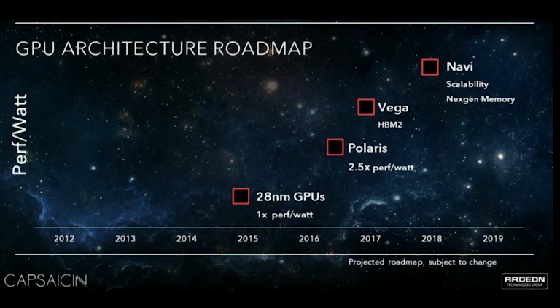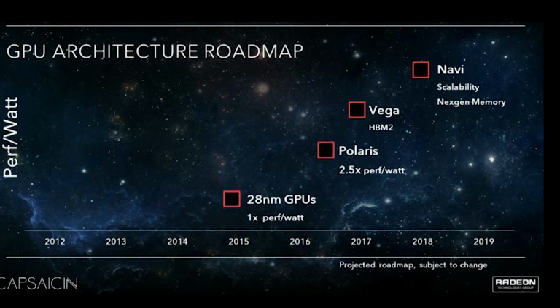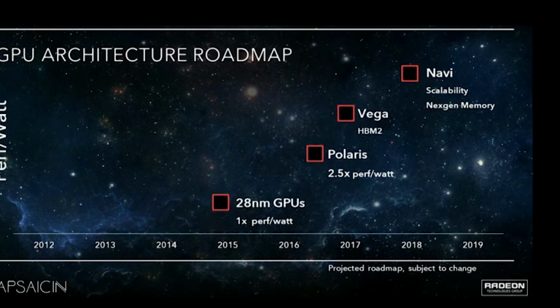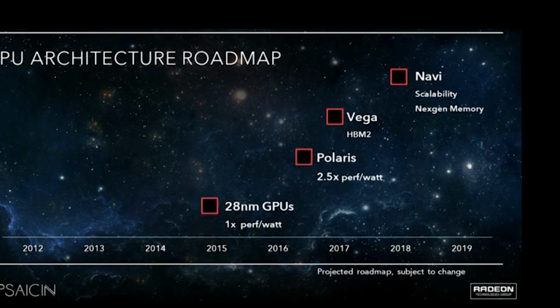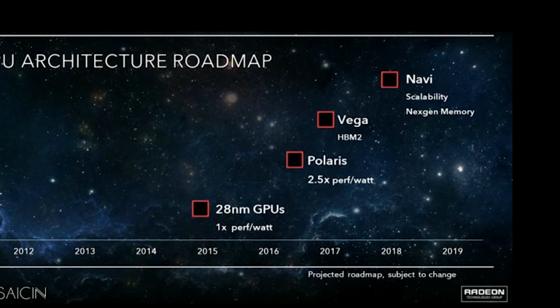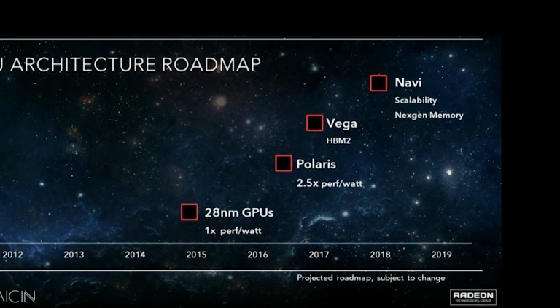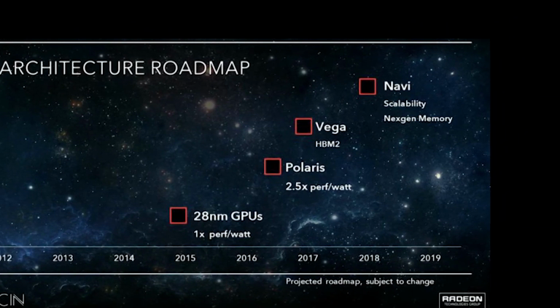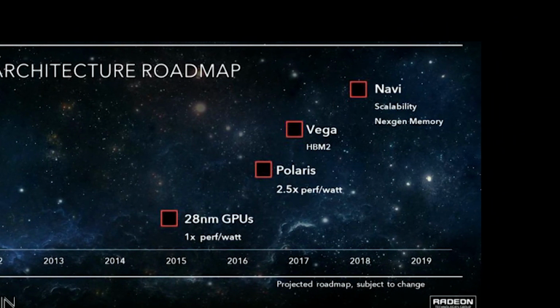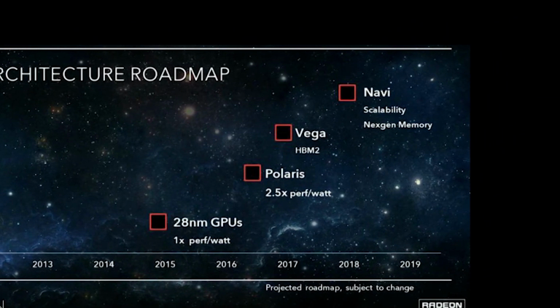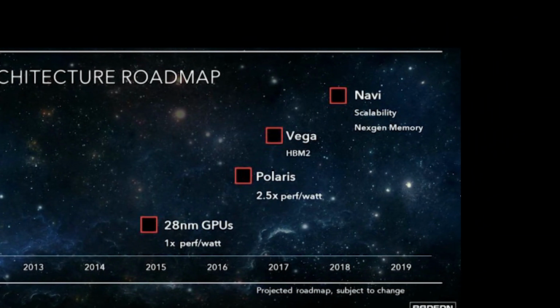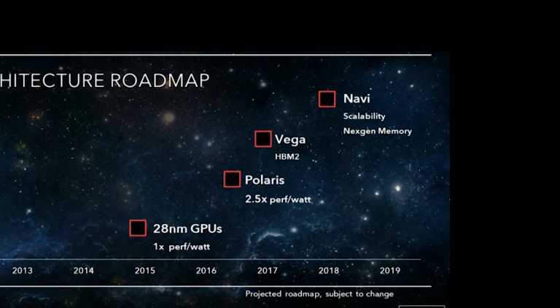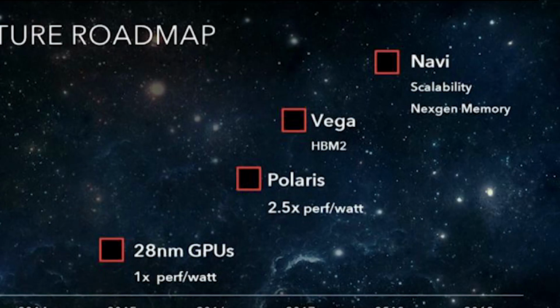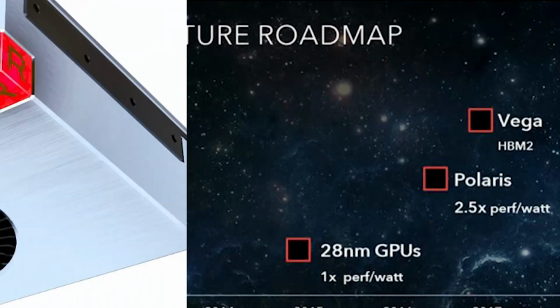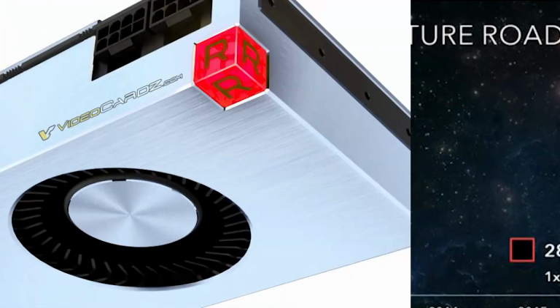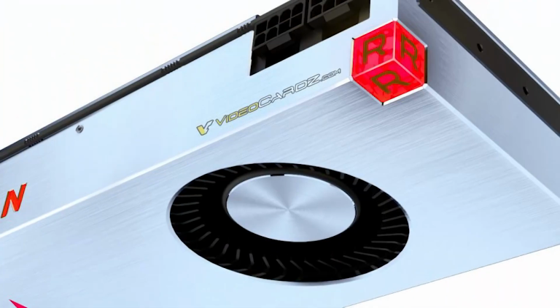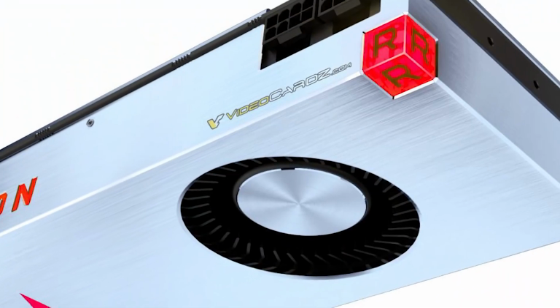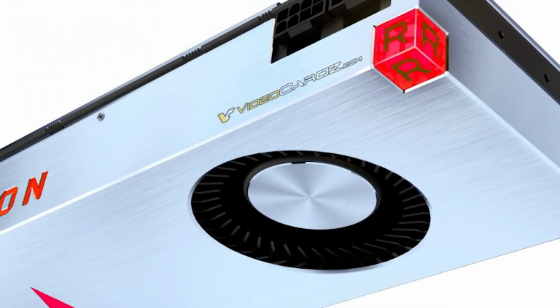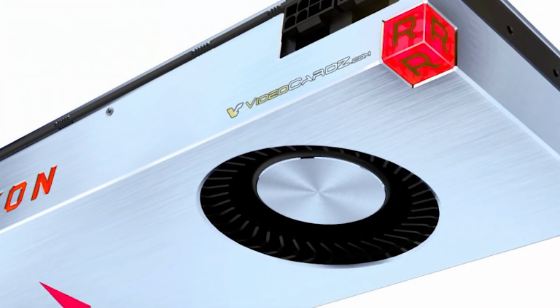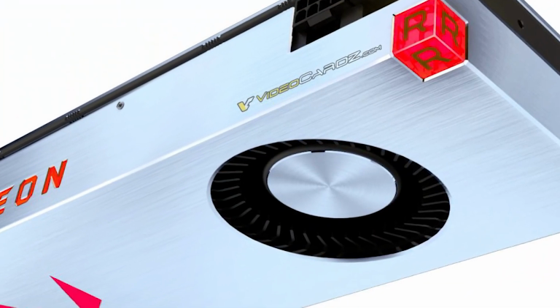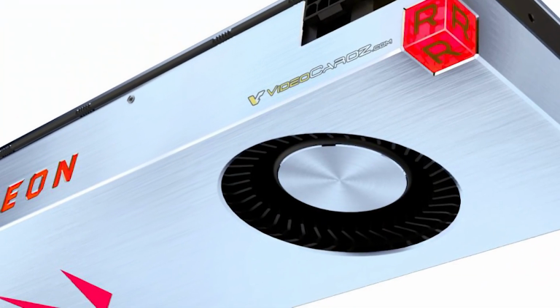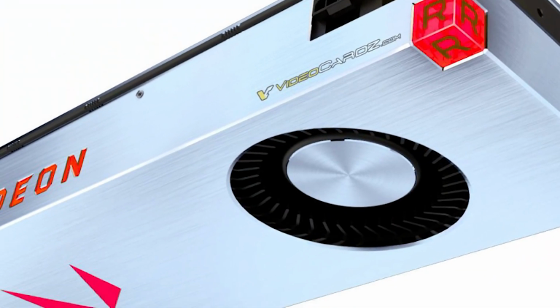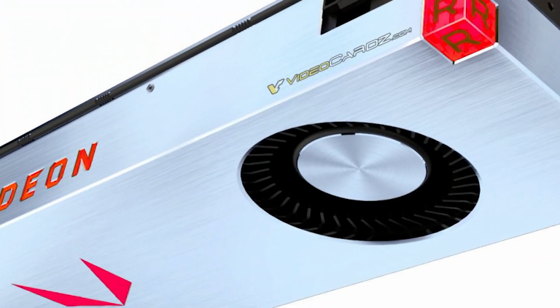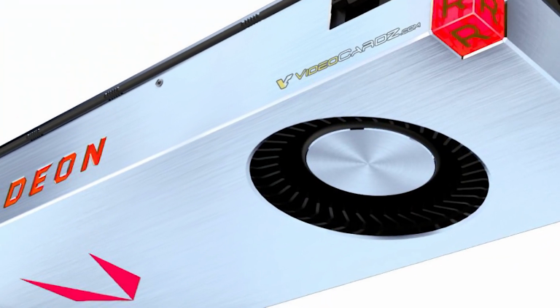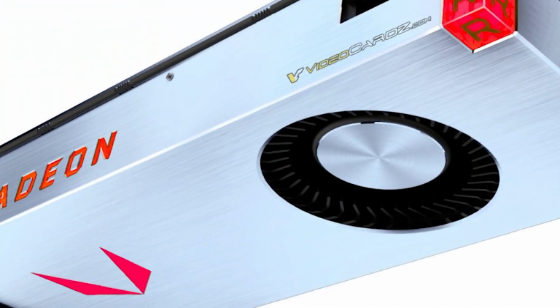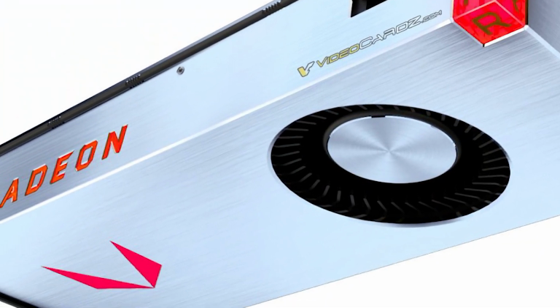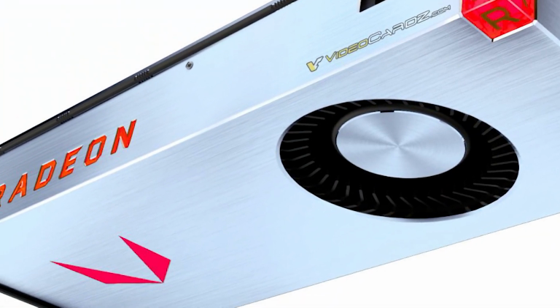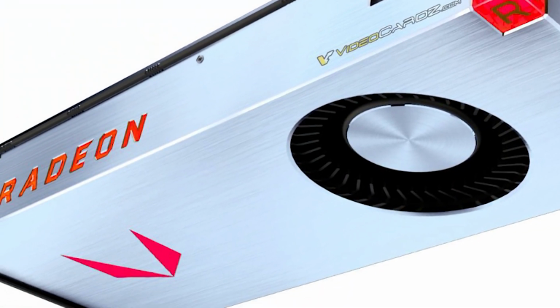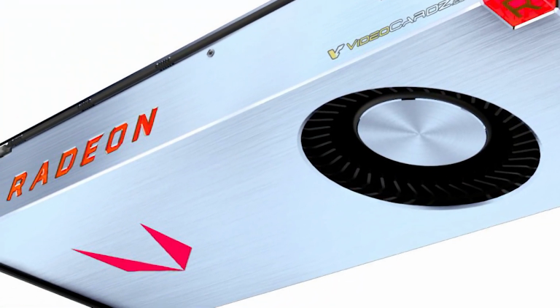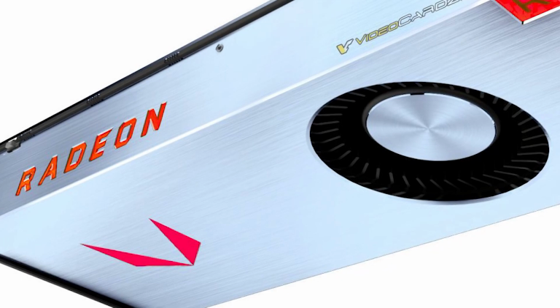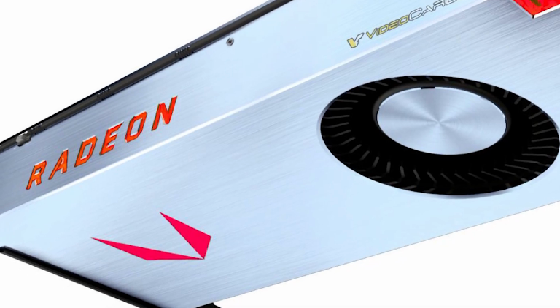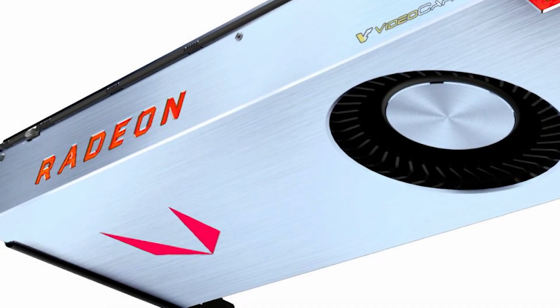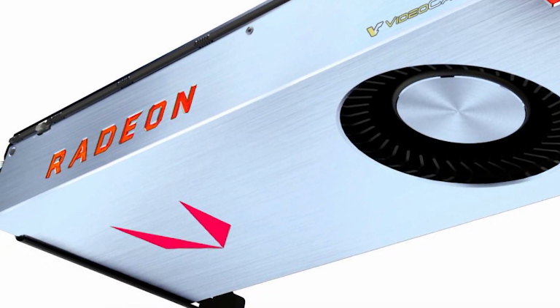The future of GPUs are looking bright. Plus, we have what seems to be Vega benchmarks, so stay tuned.